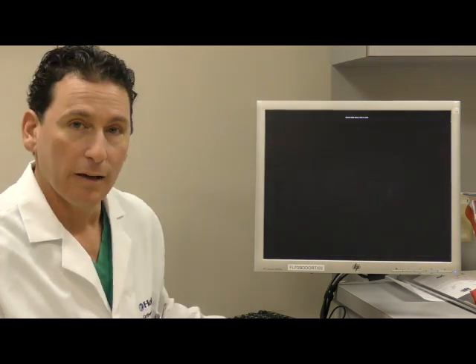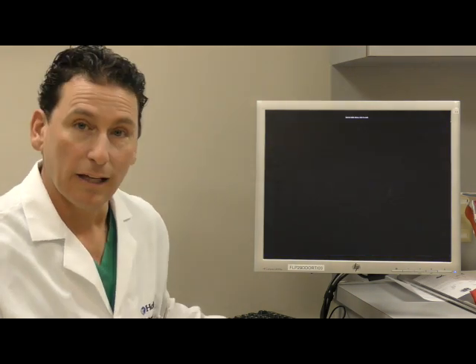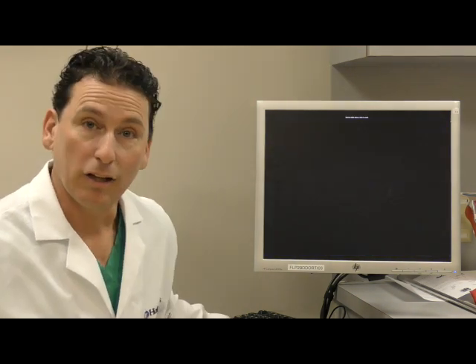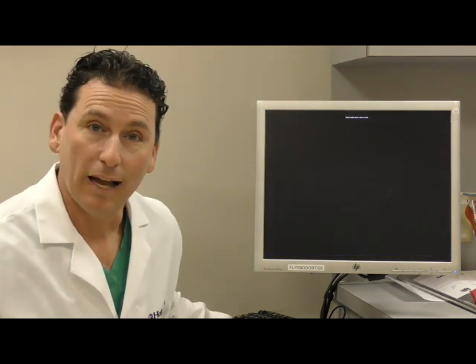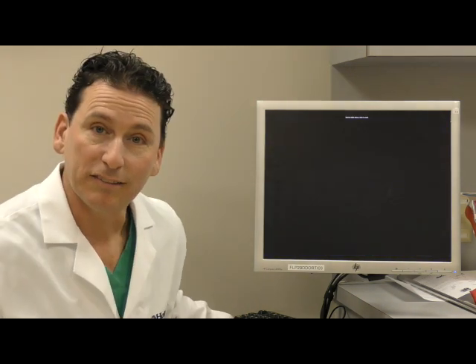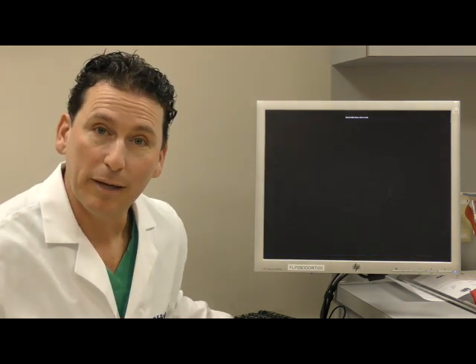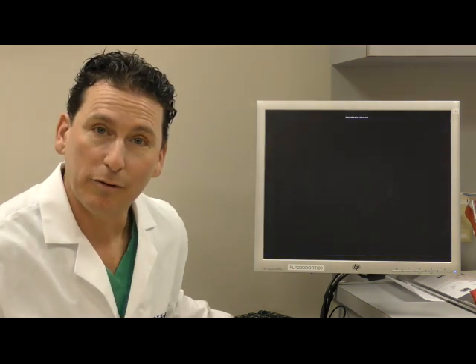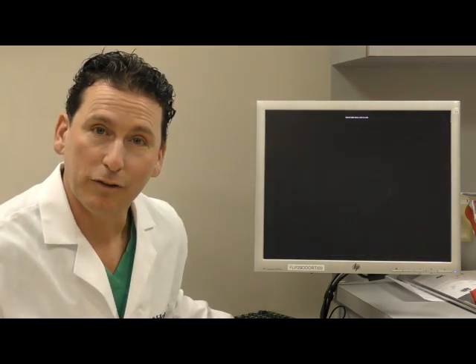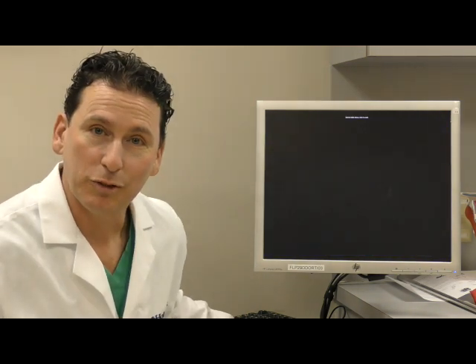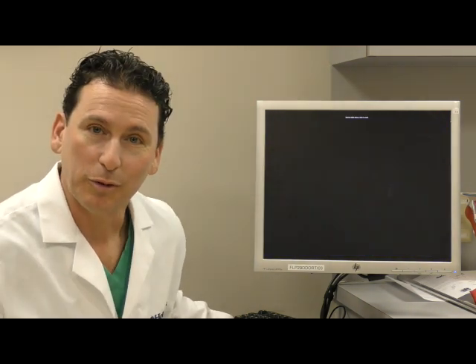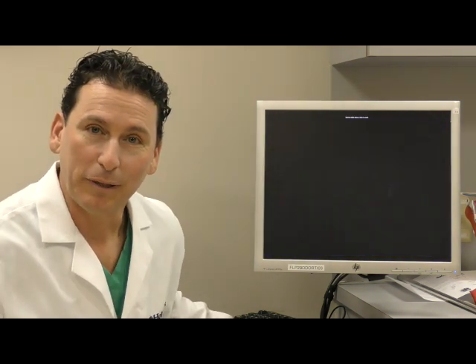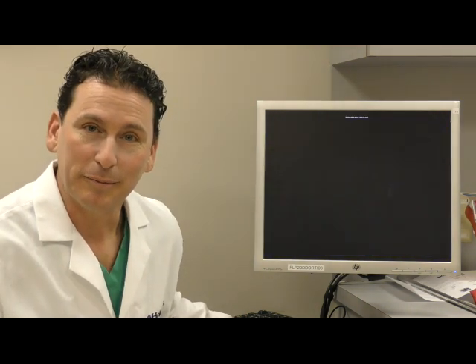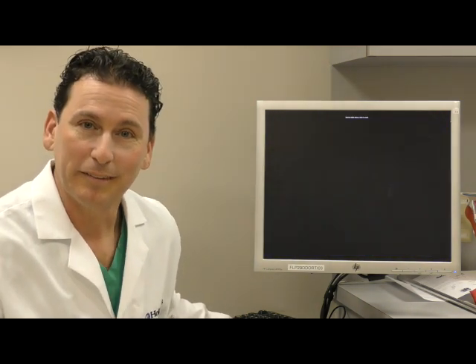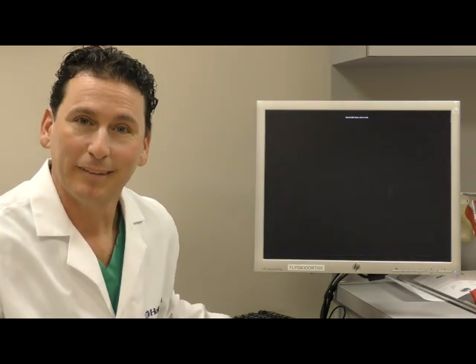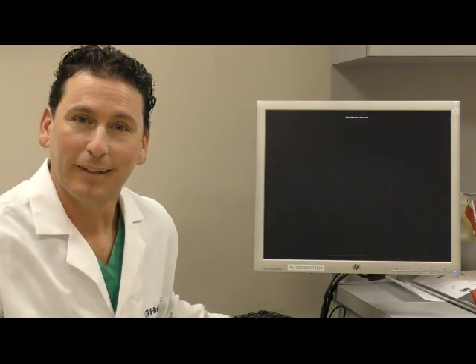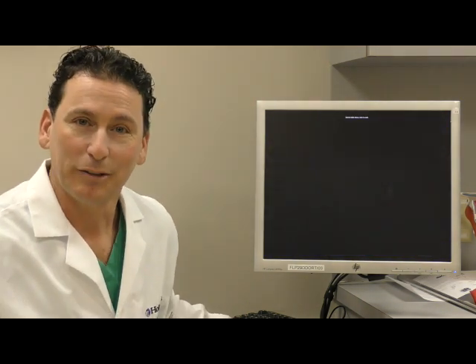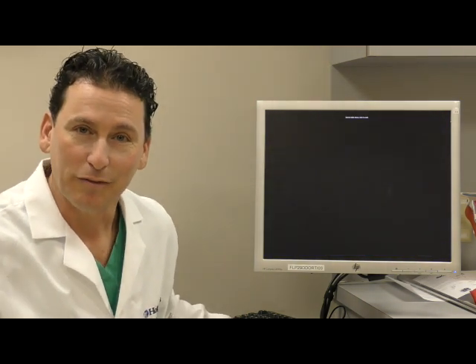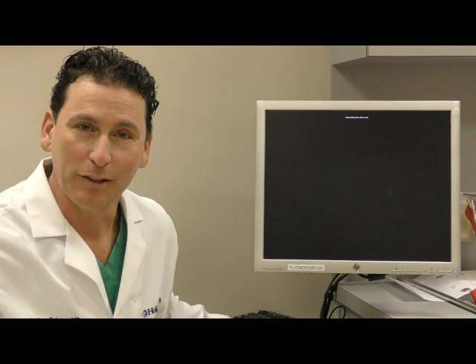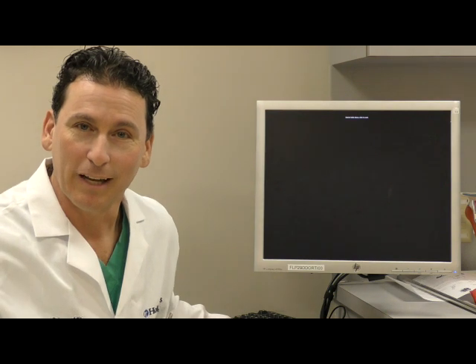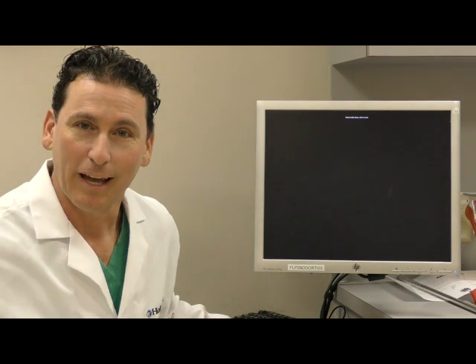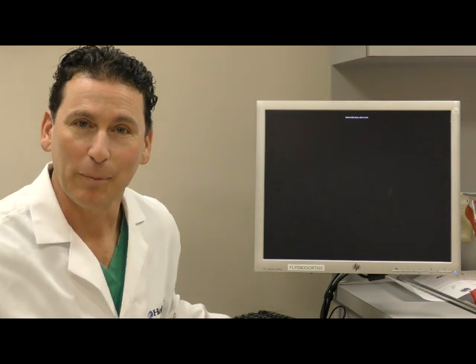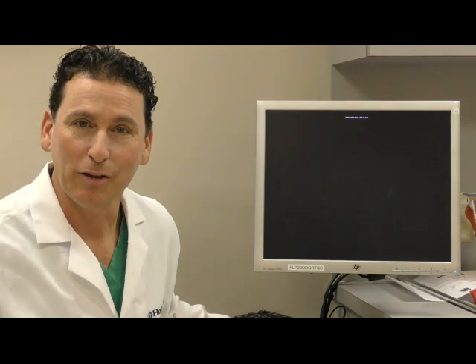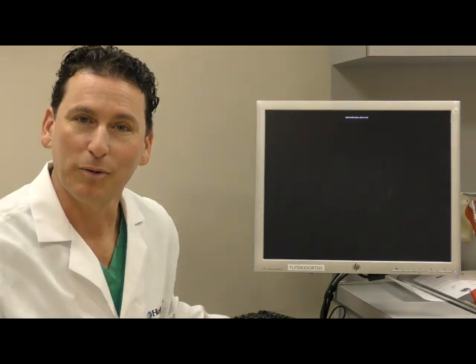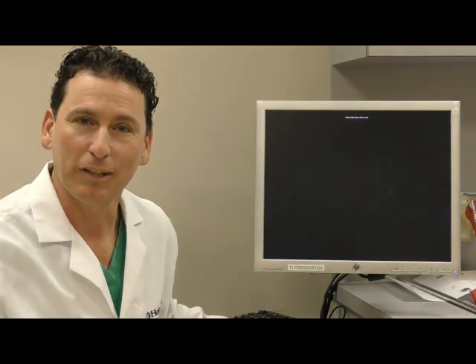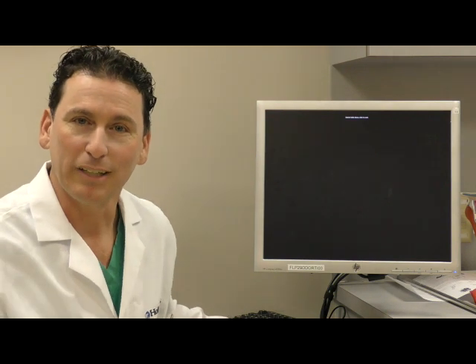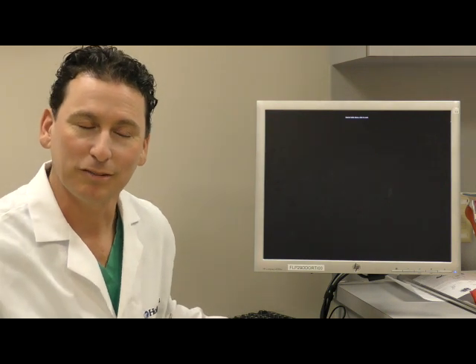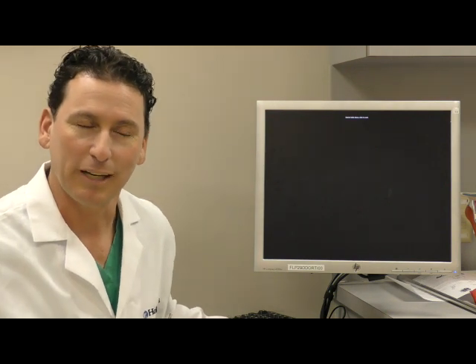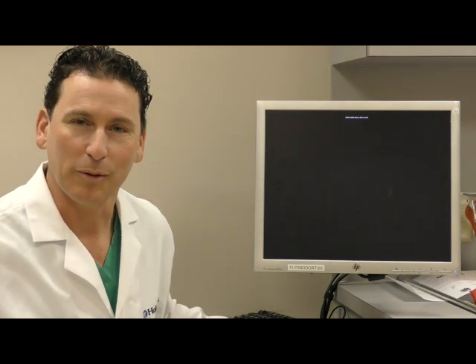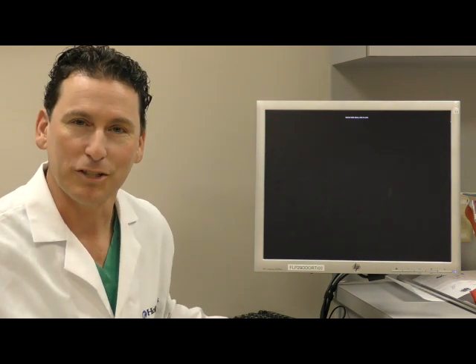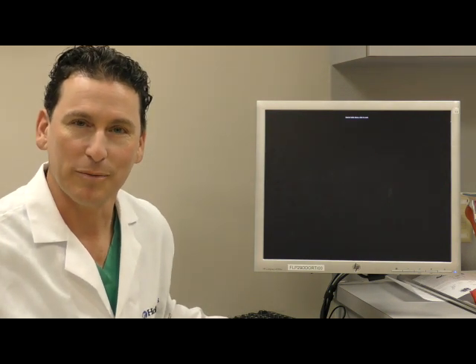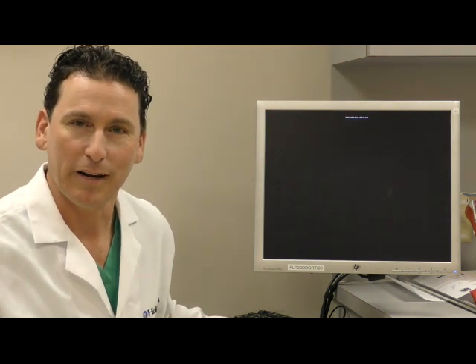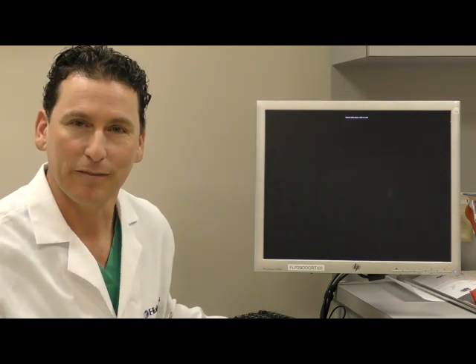That's all I have to say about reverse shoulder replacement. I look forward to helping you through this and answering any questions you might have.